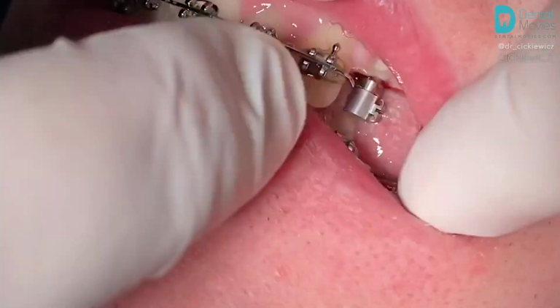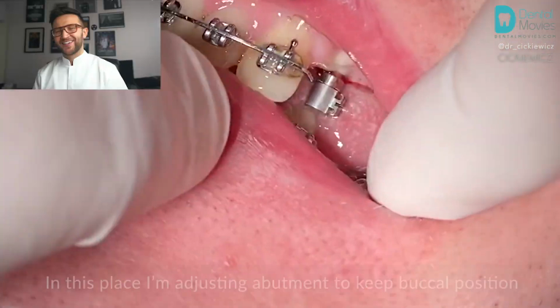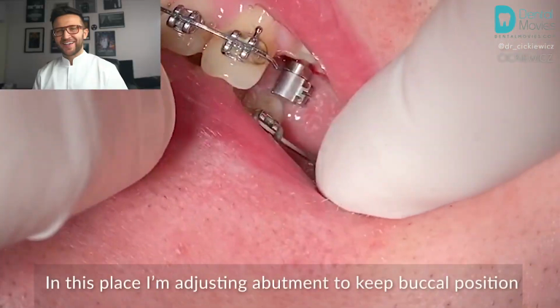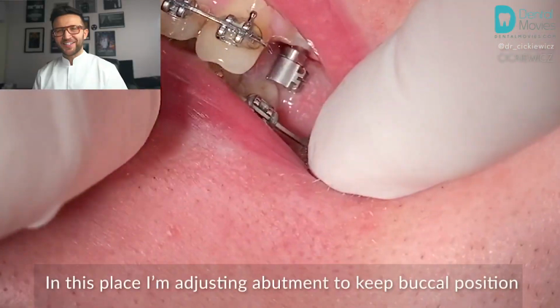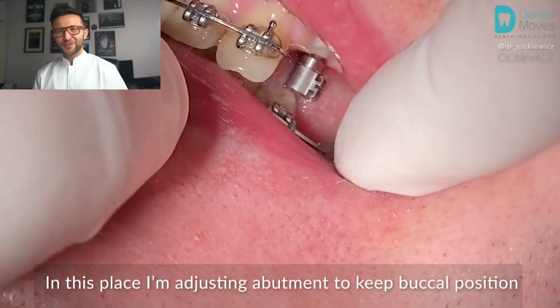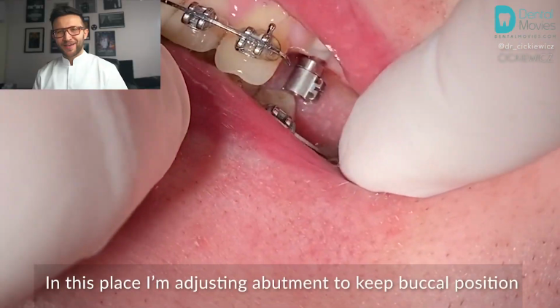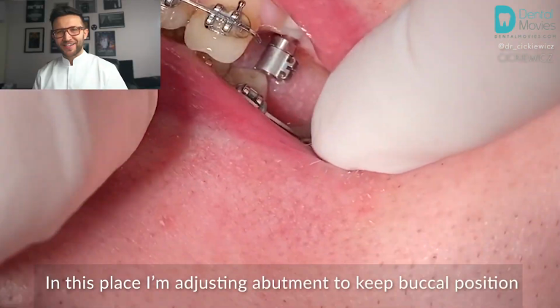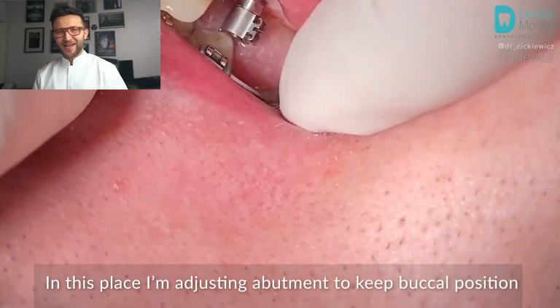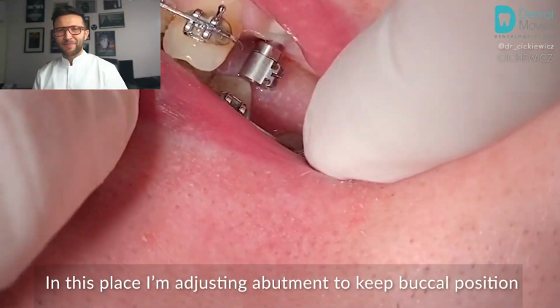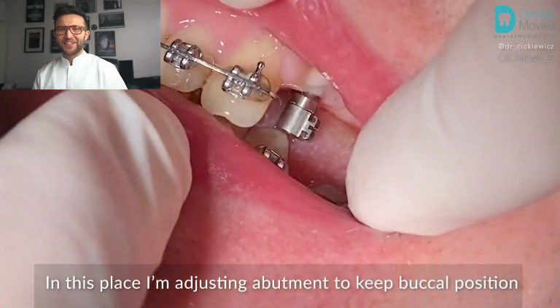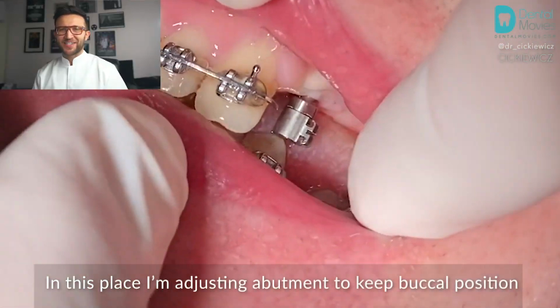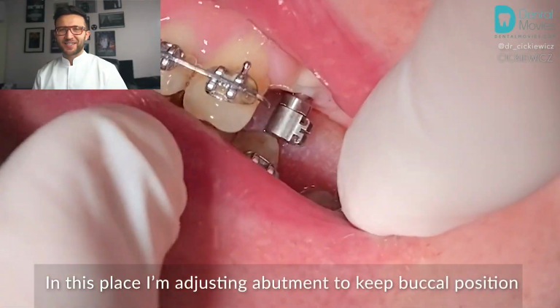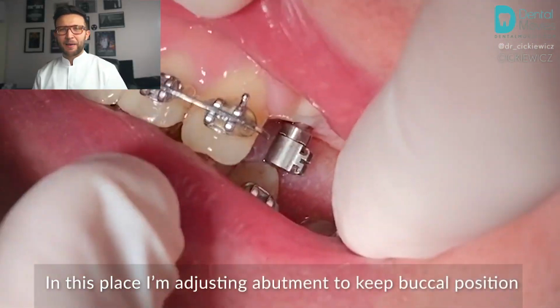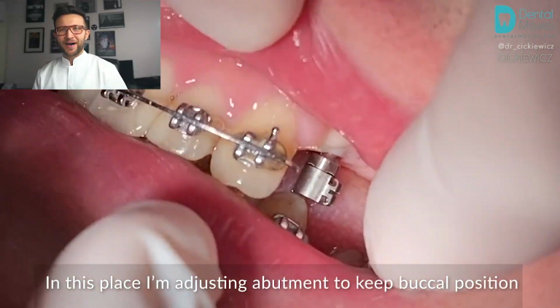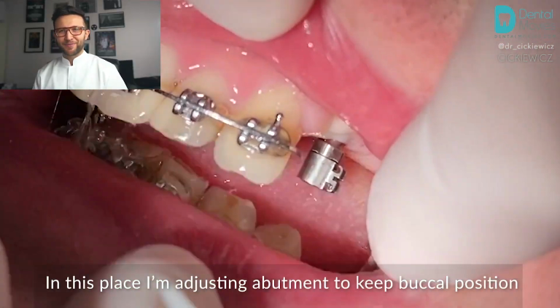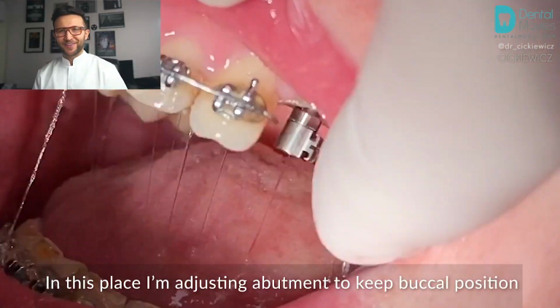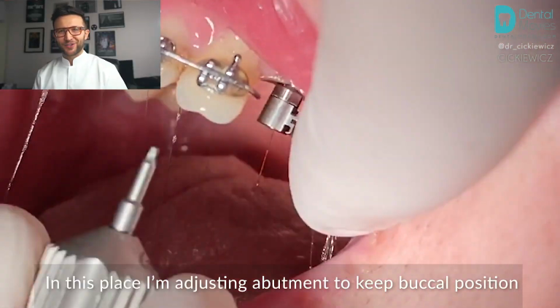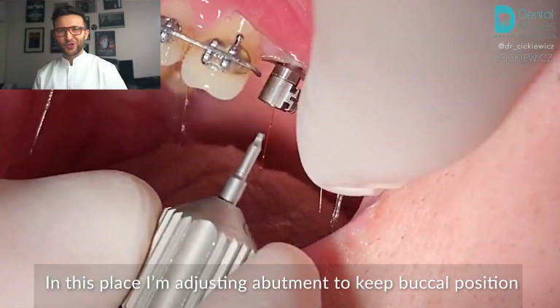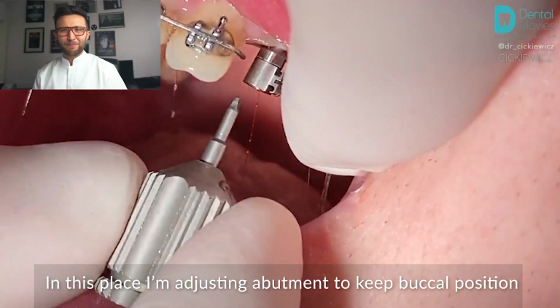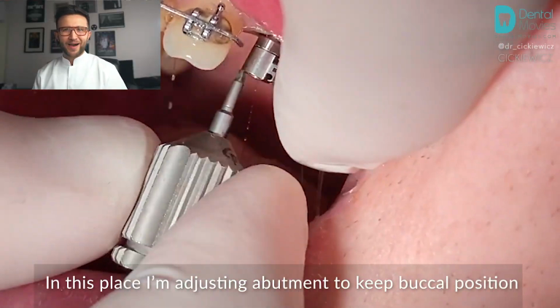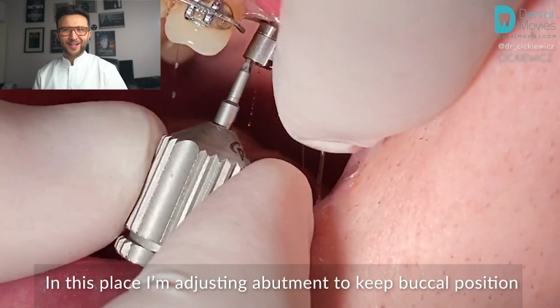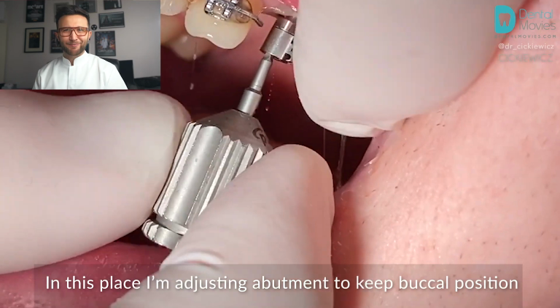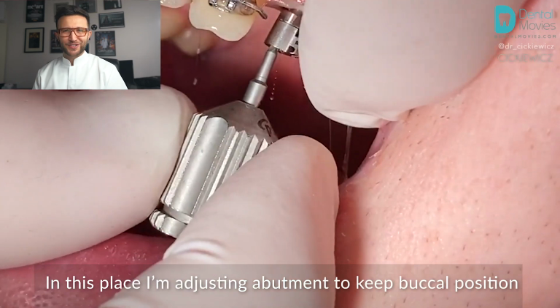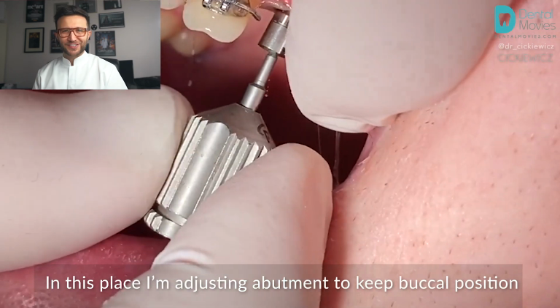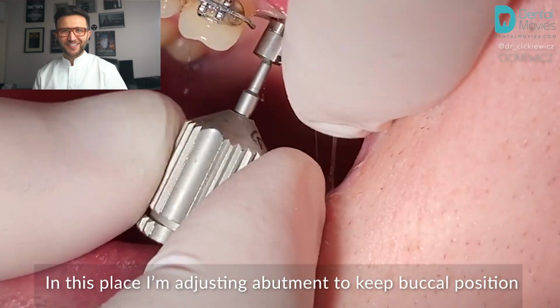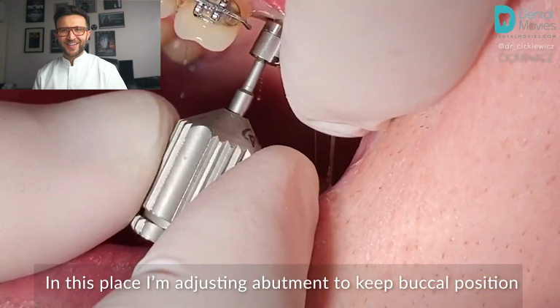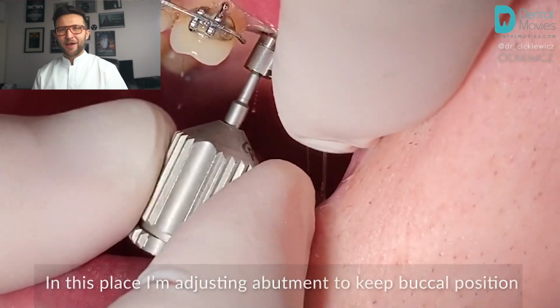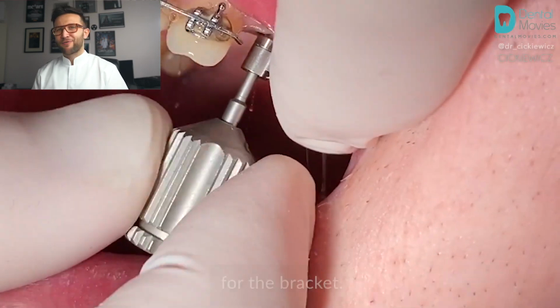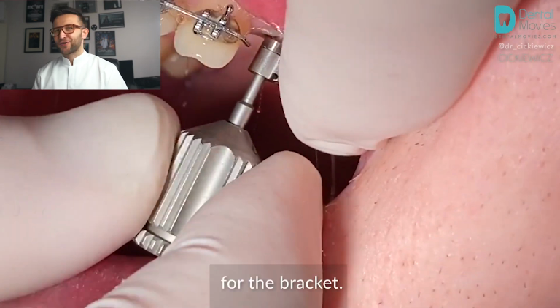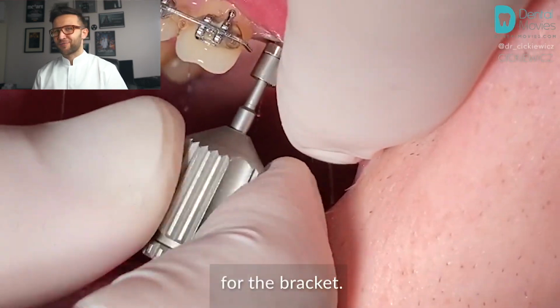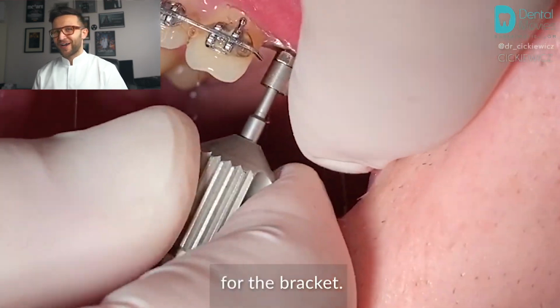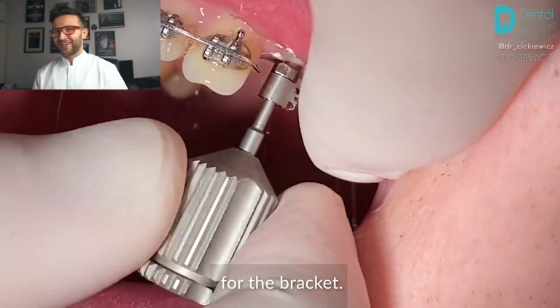In this step I'm adjusting the abutment to keep the buccal position for the bracket.